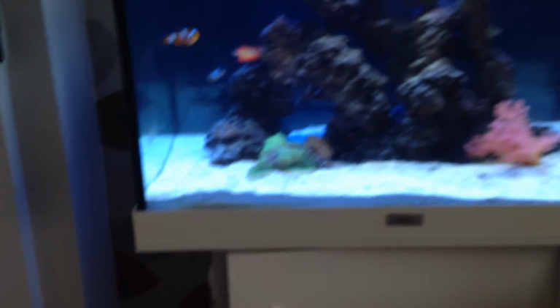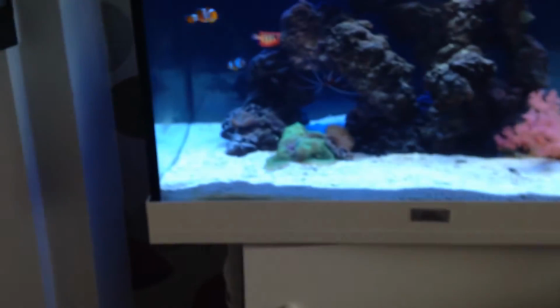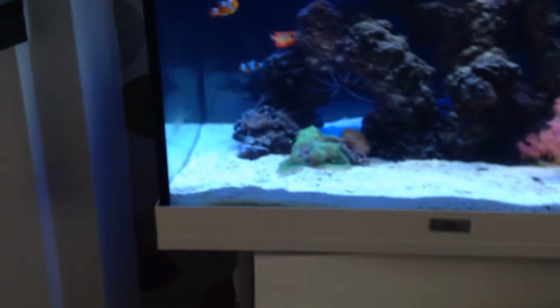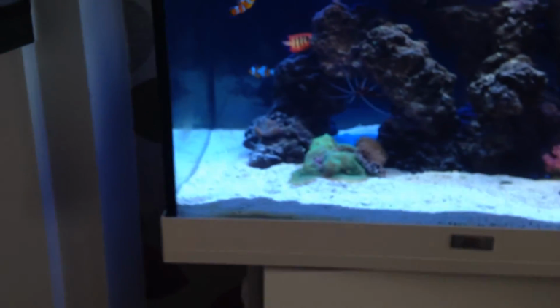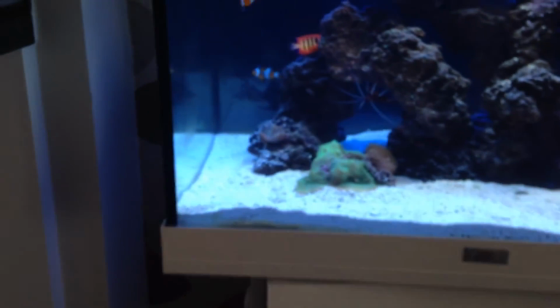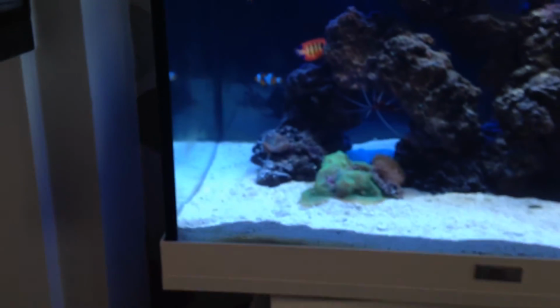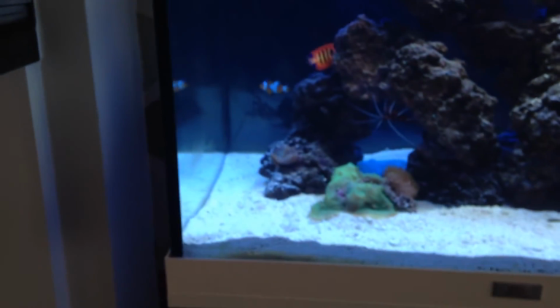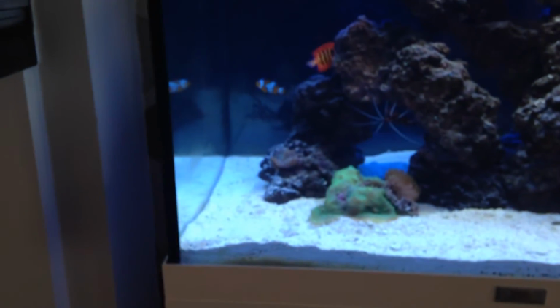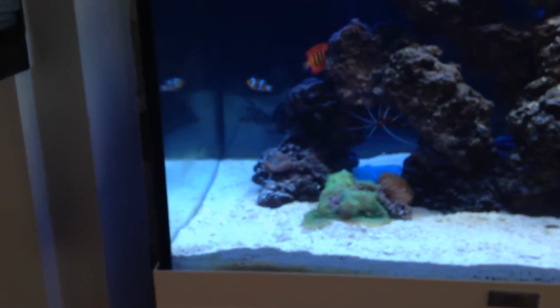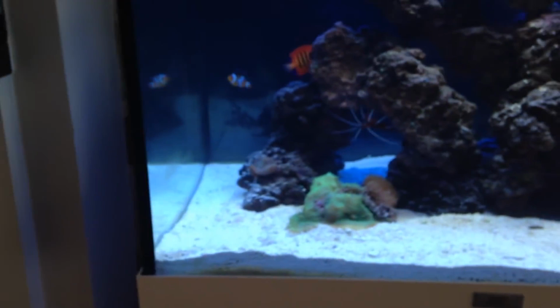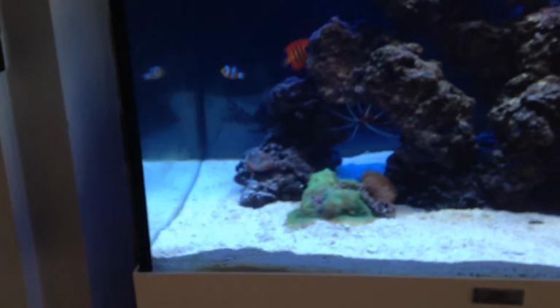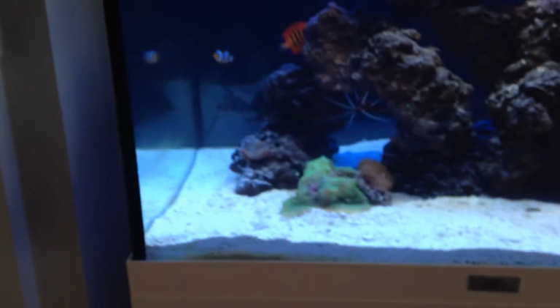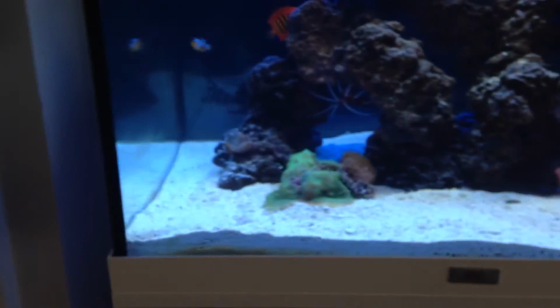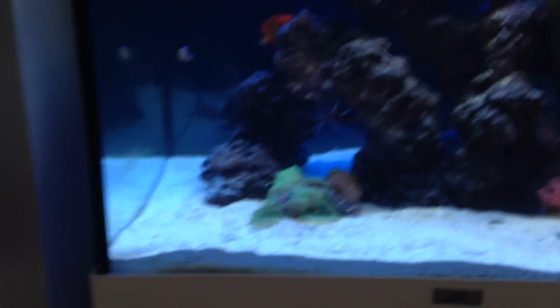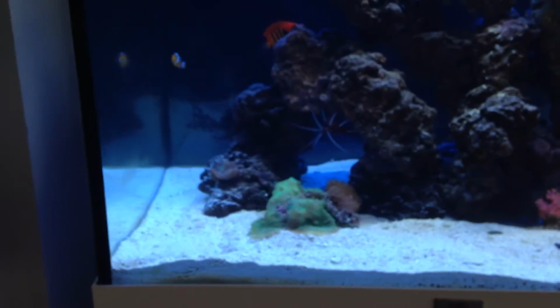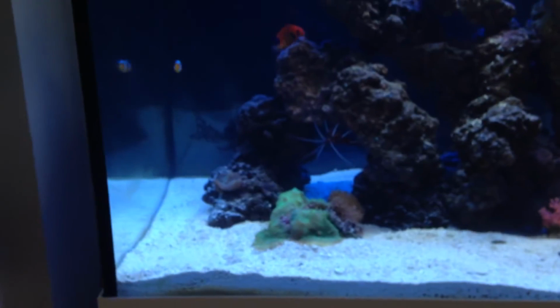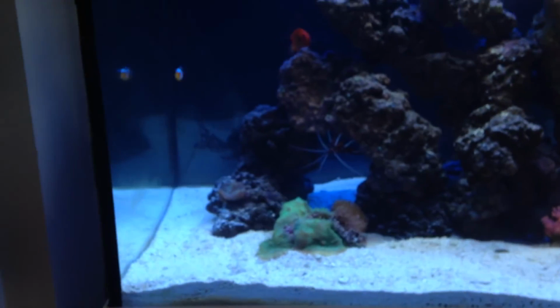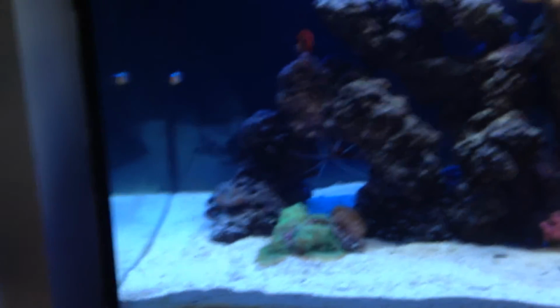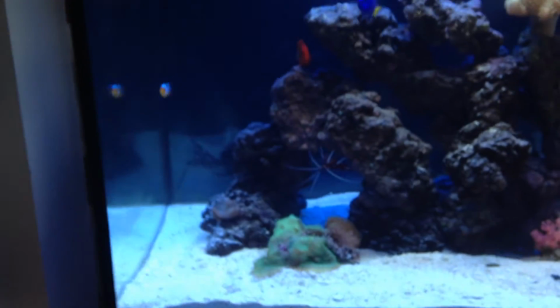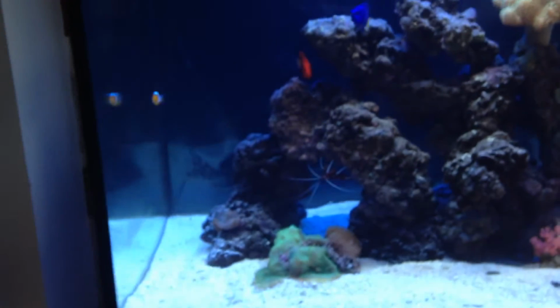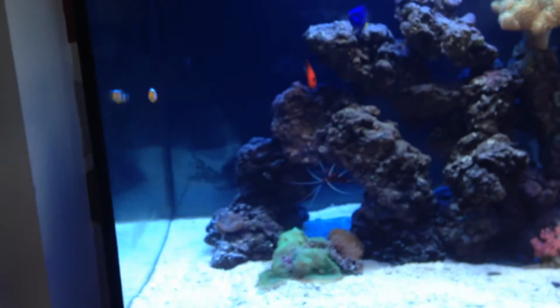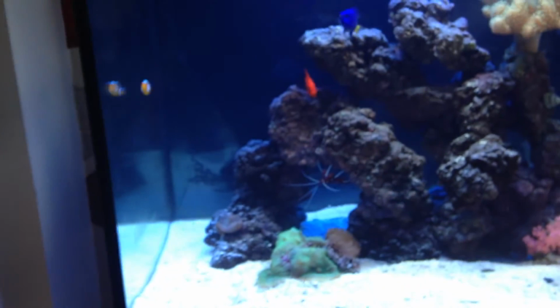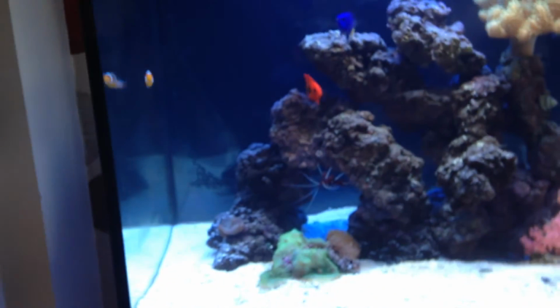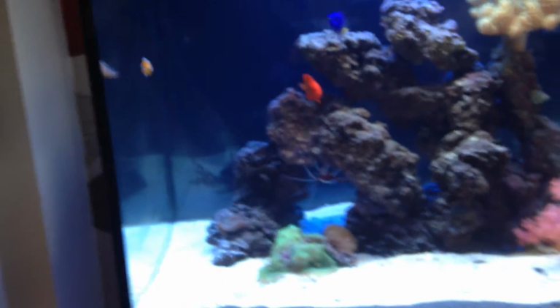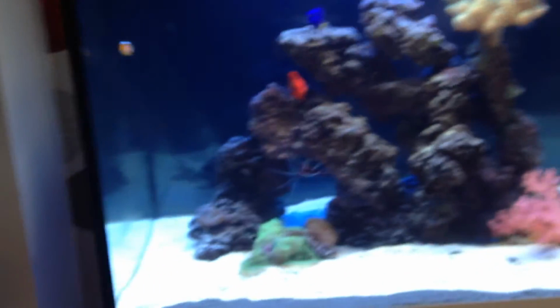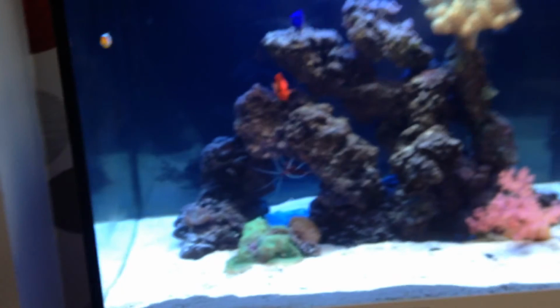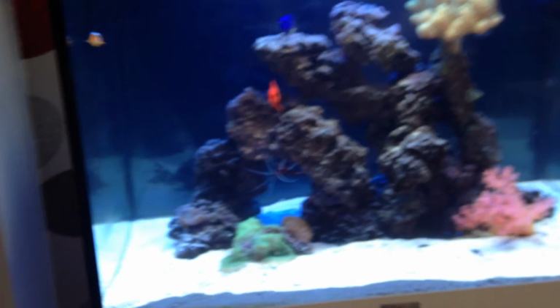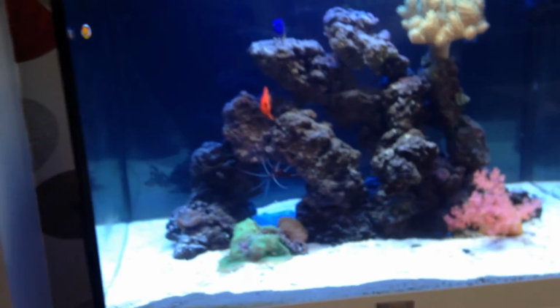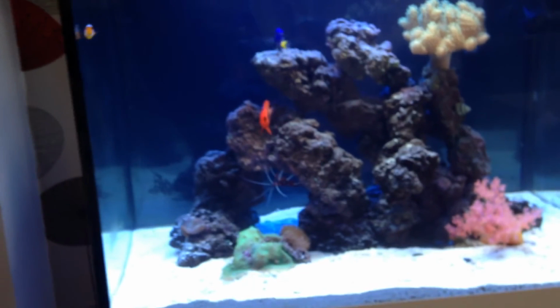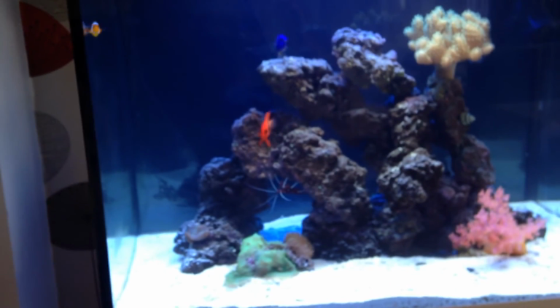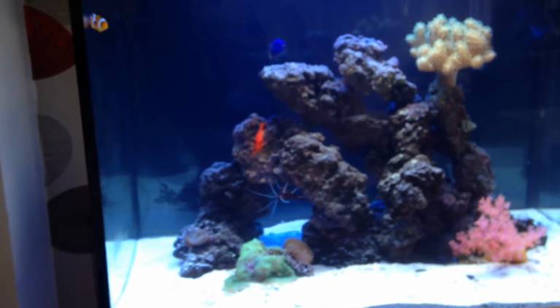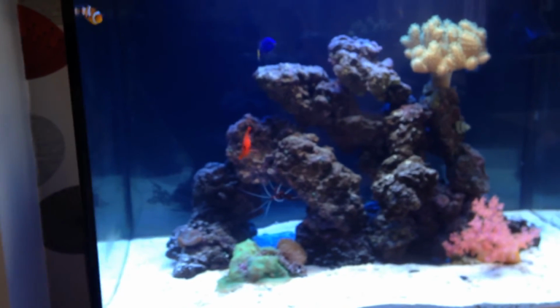I've got the blood shrimp in there, and an assortment of snails and crabs.